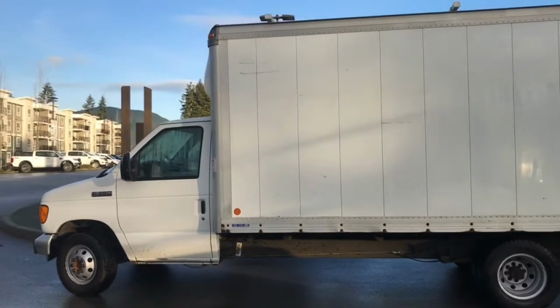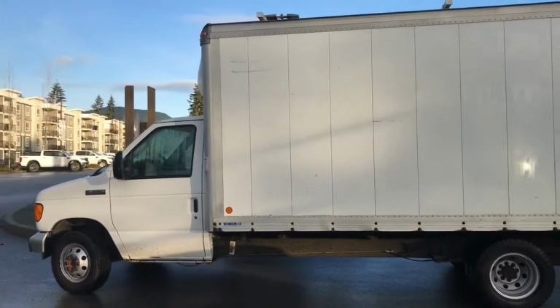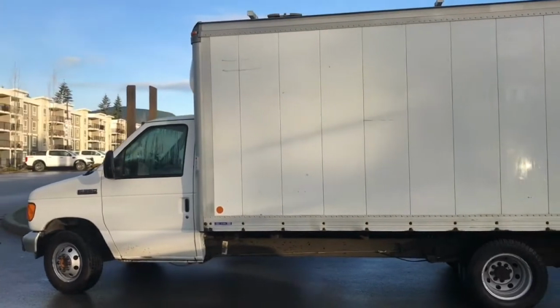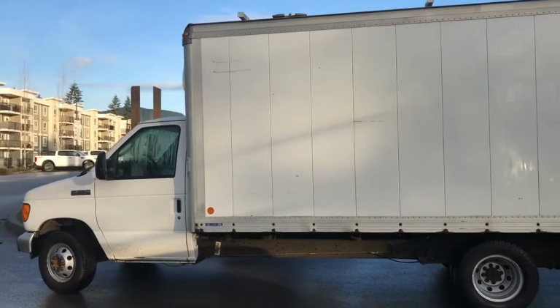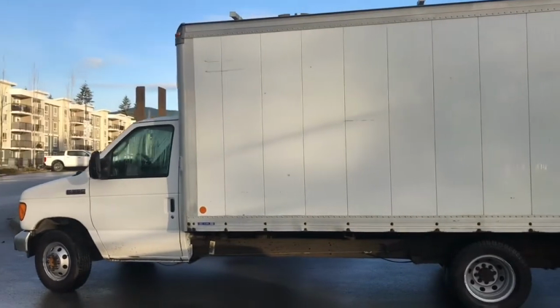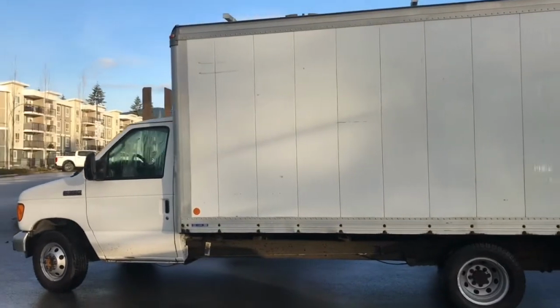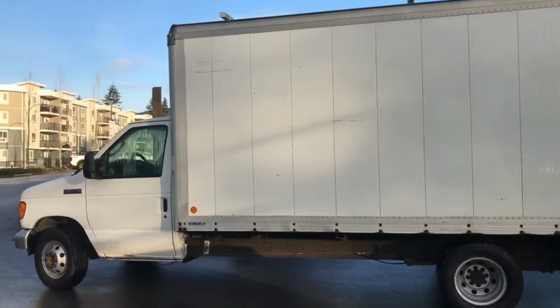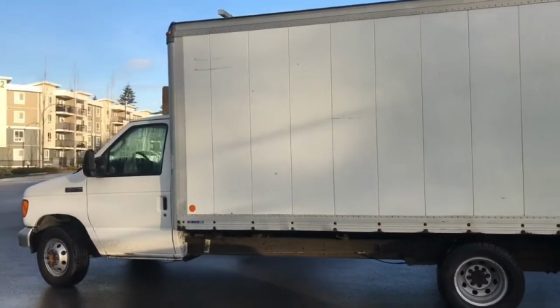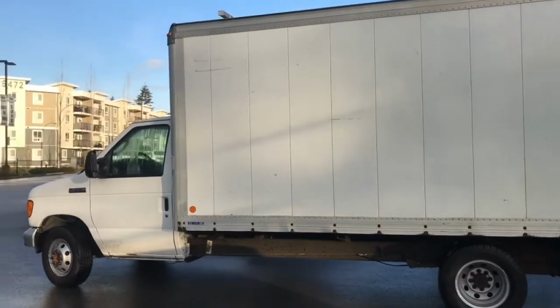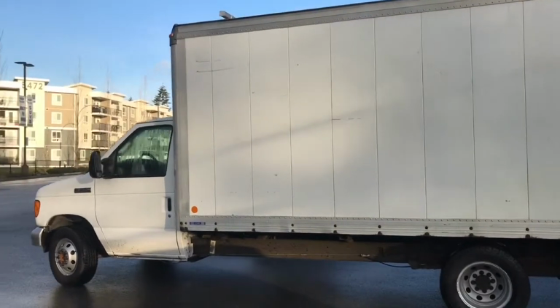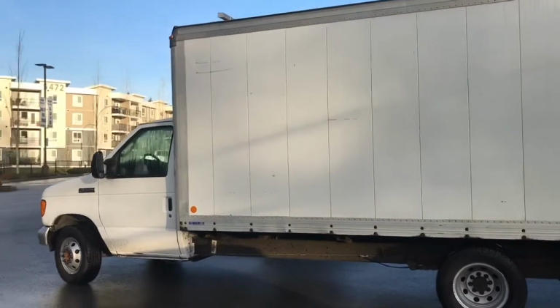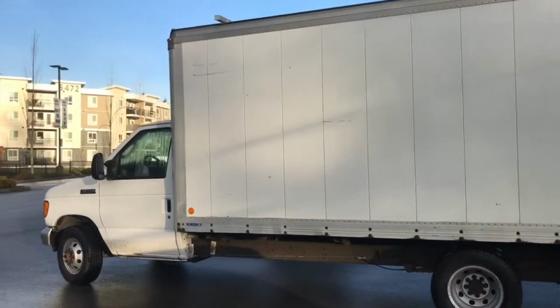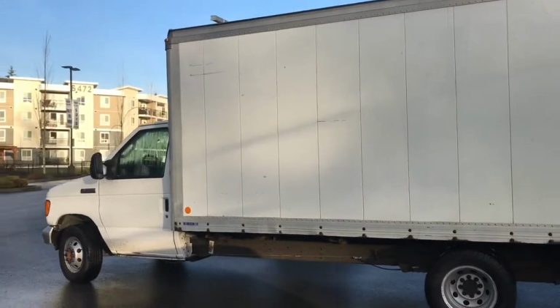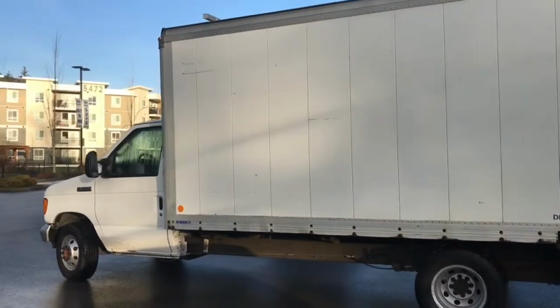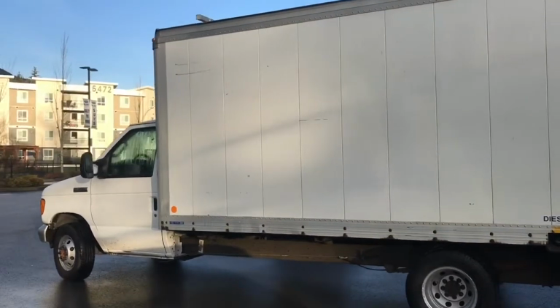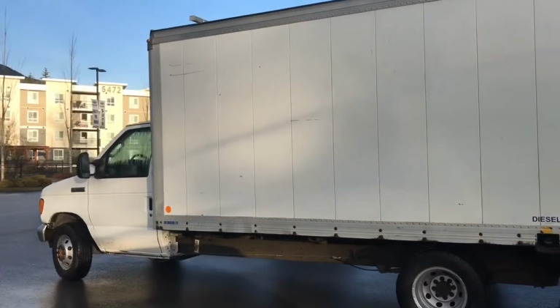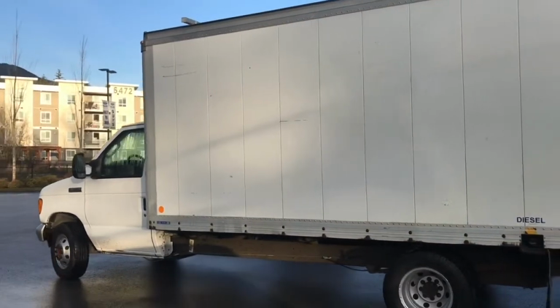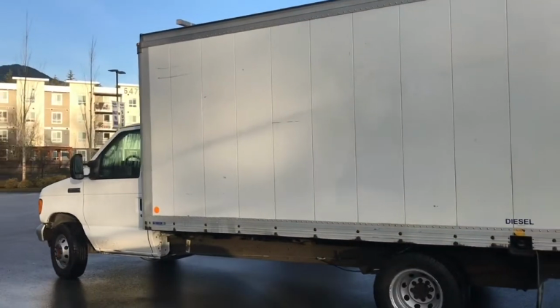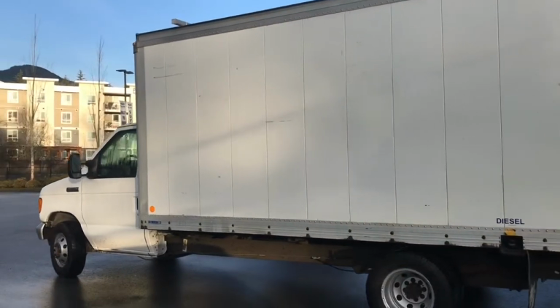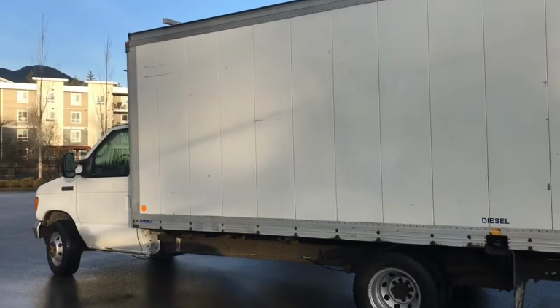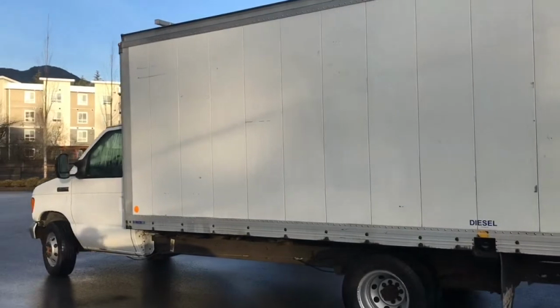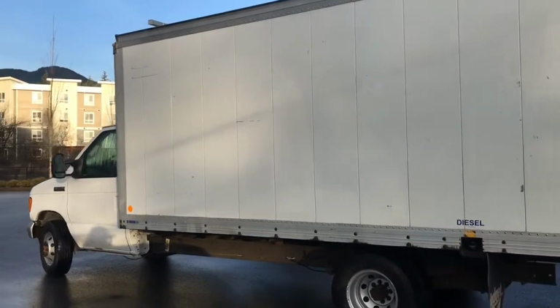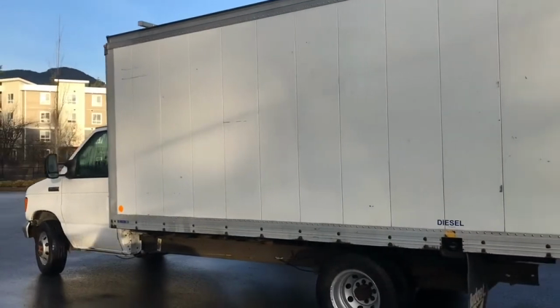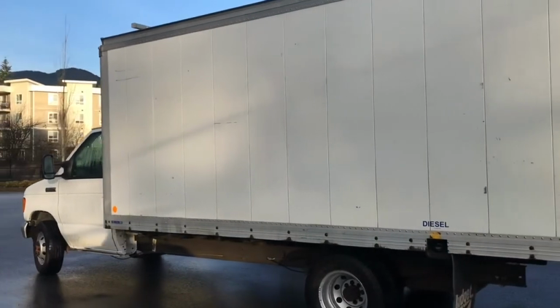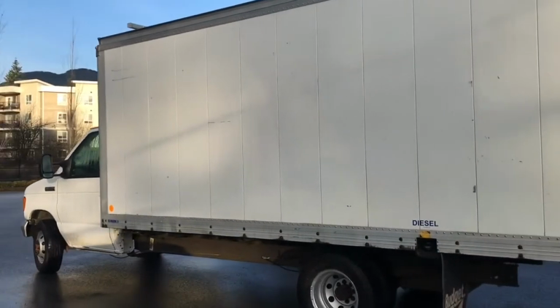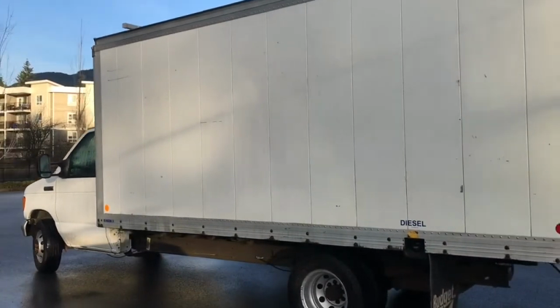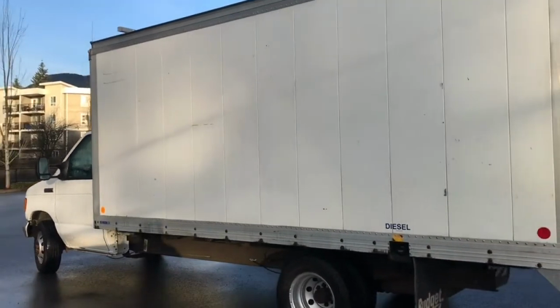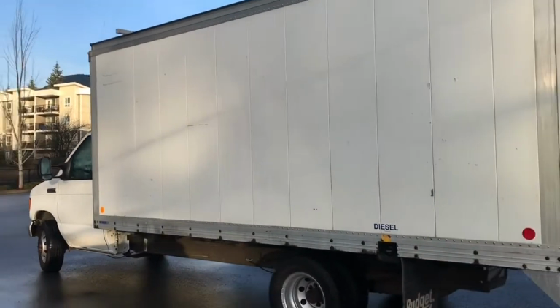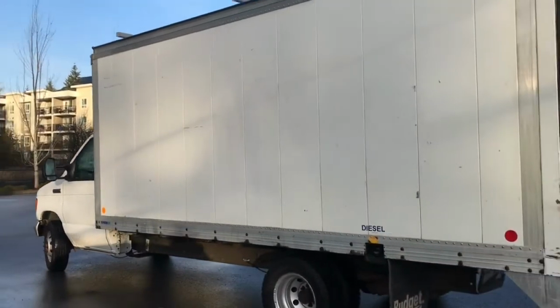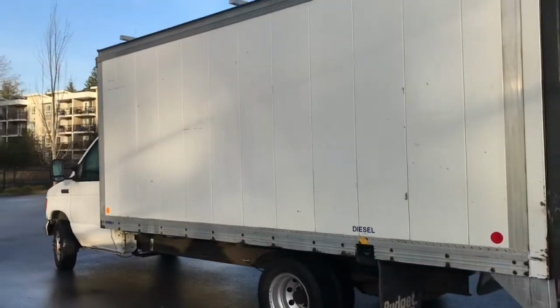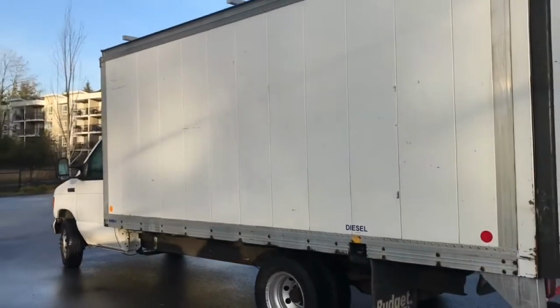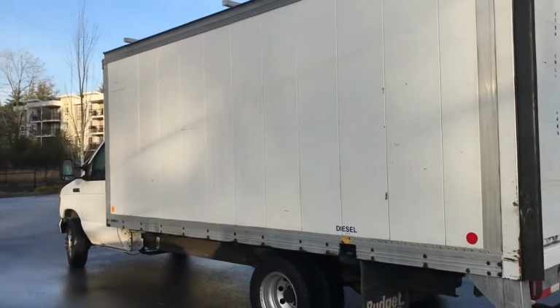You can take this truck out for a test drive and it's easy to do — you can call in or book it online at islandford.ca.